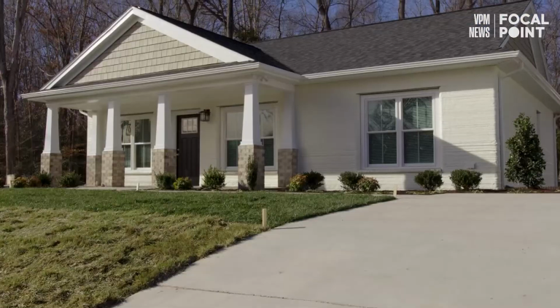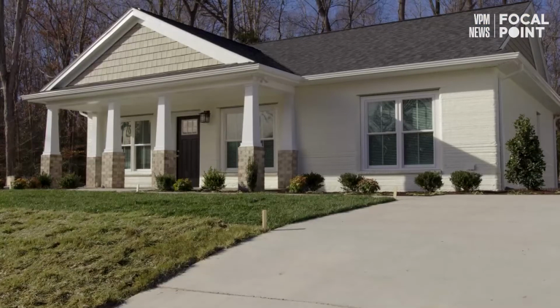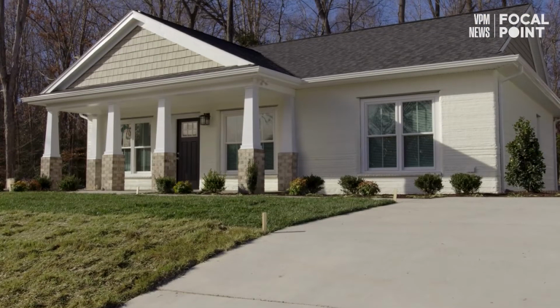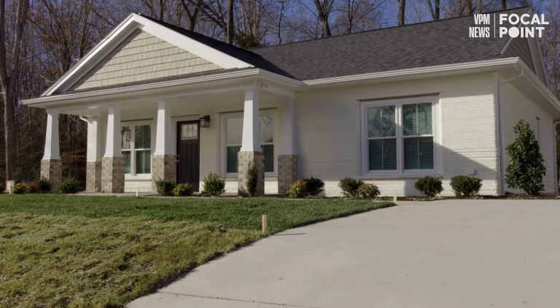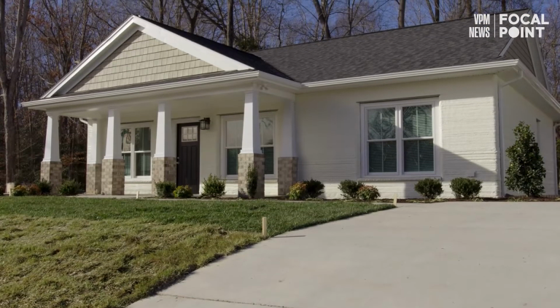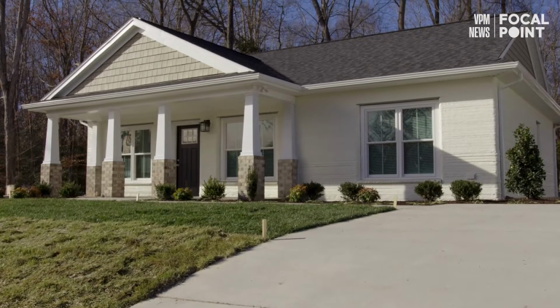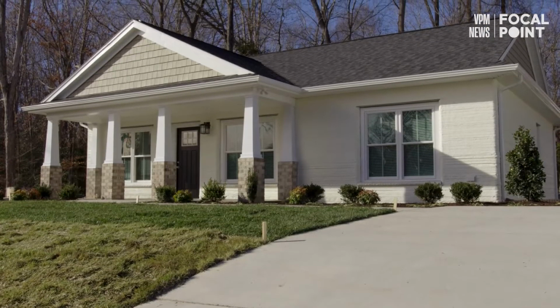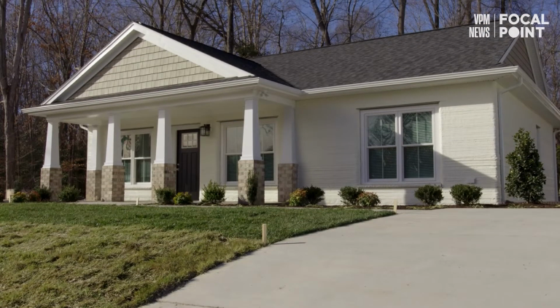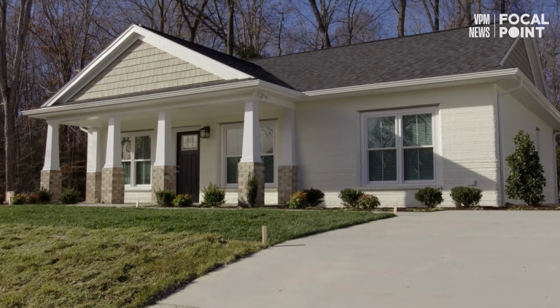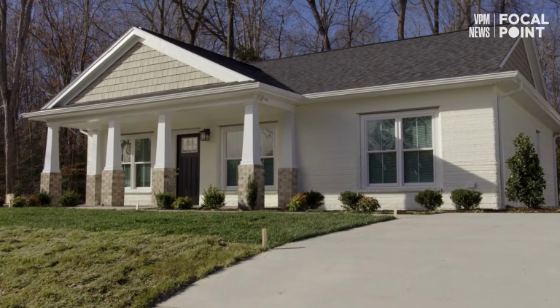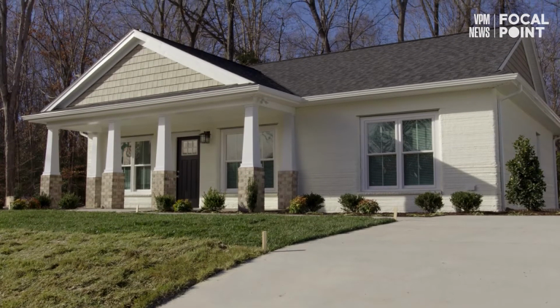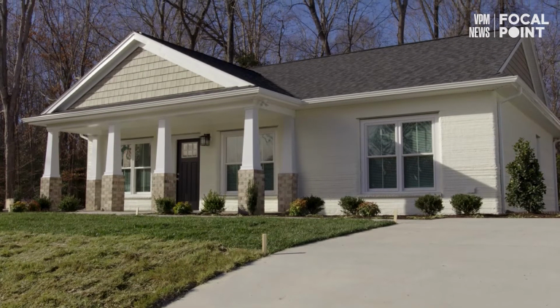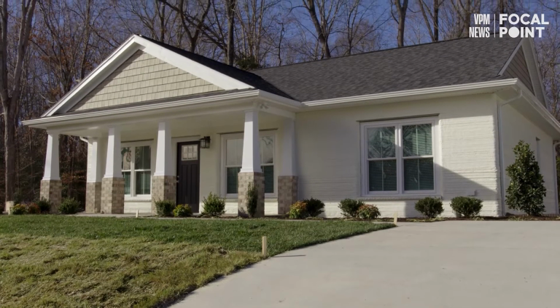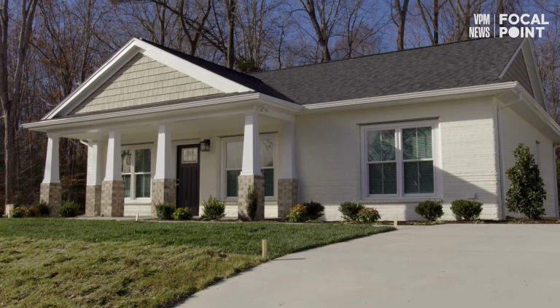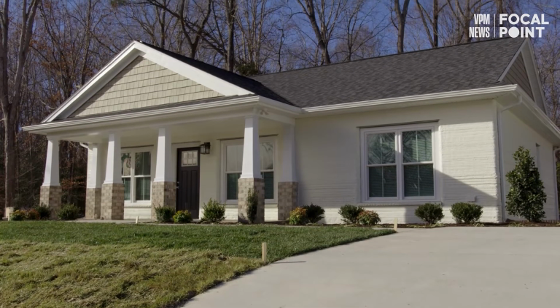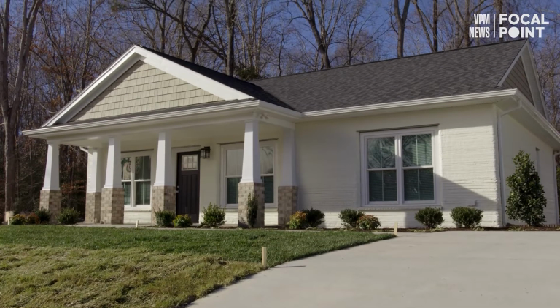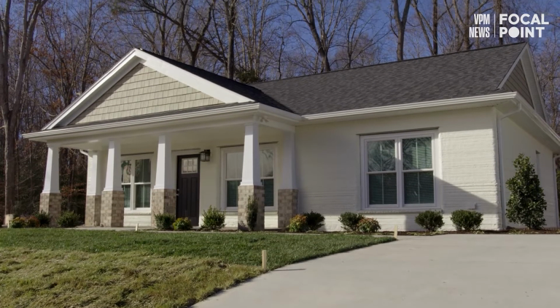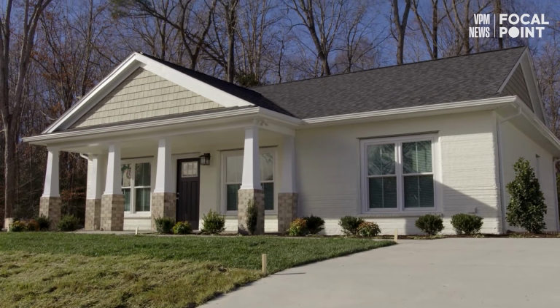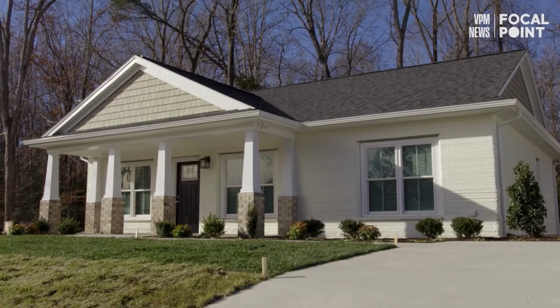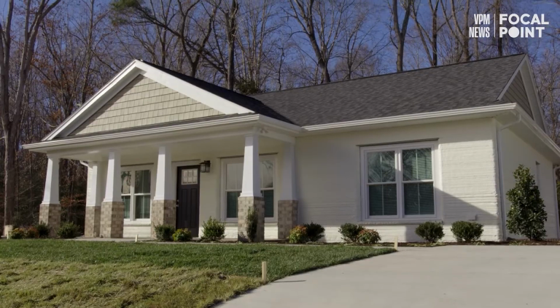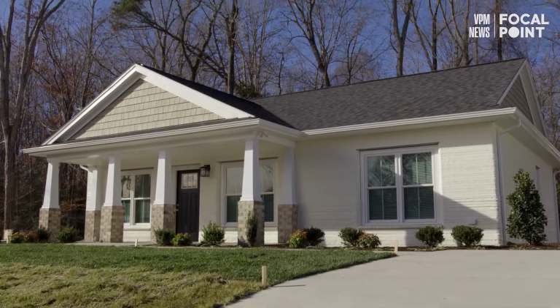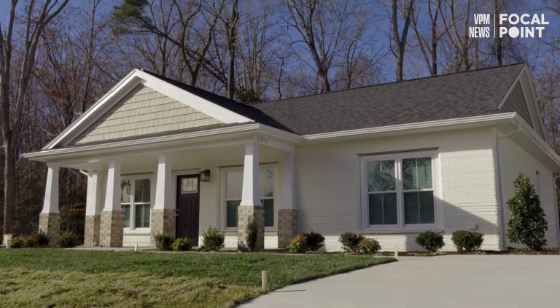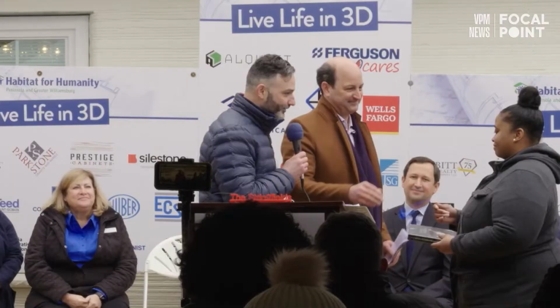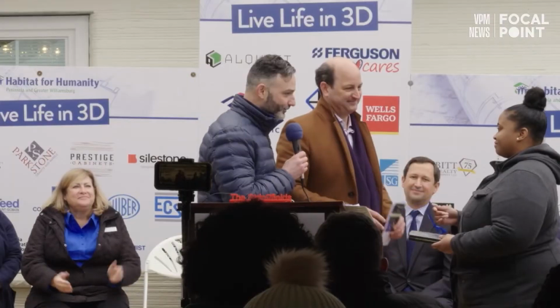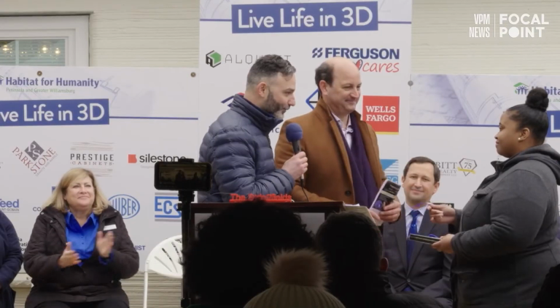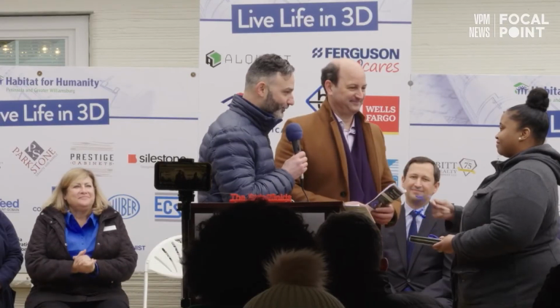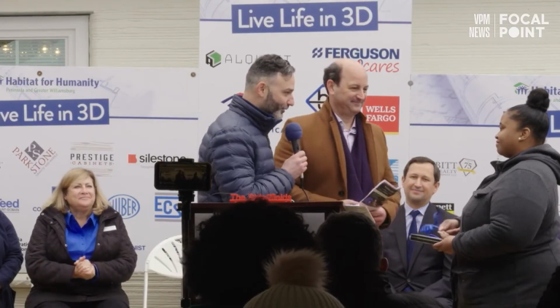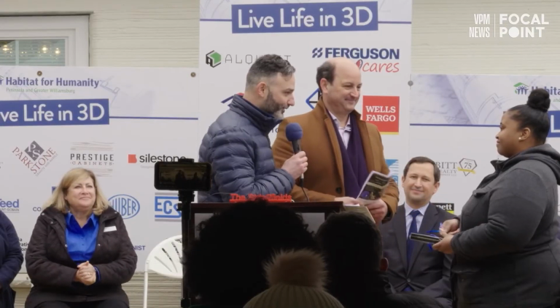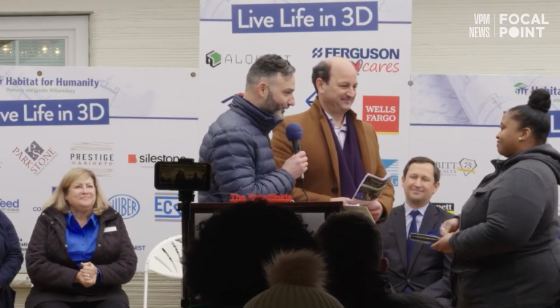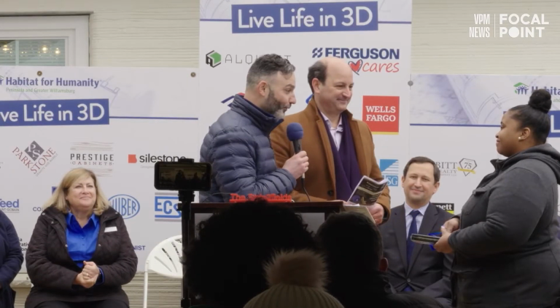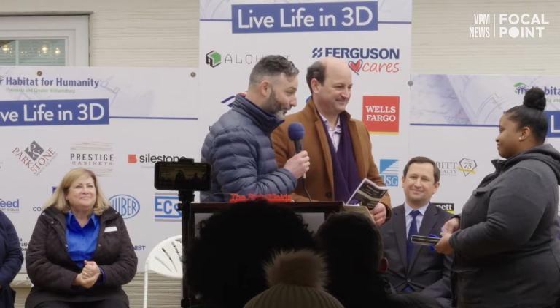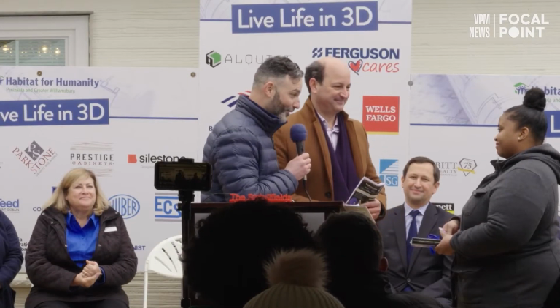With the Williamsburg house, I was lucky enough that they asked me to be part of the dedication and to actually hand the keys to the owner. Welcome home.